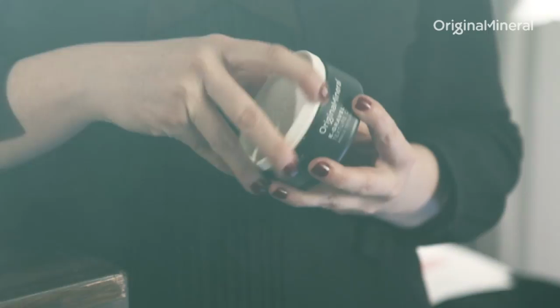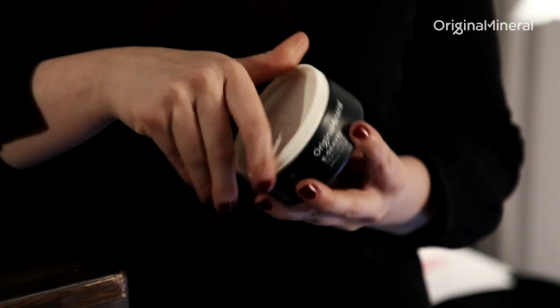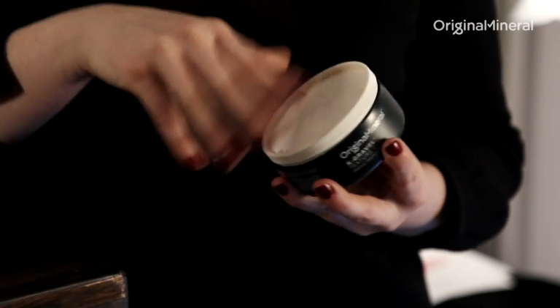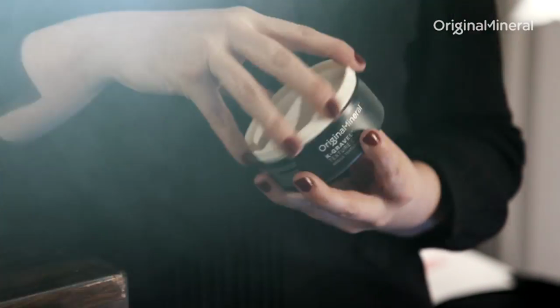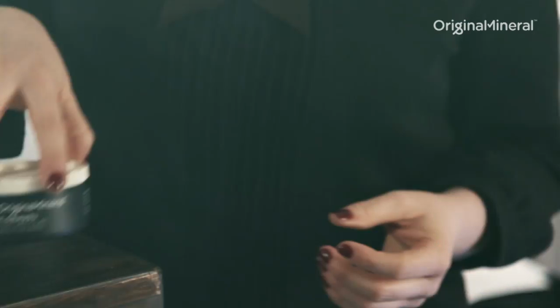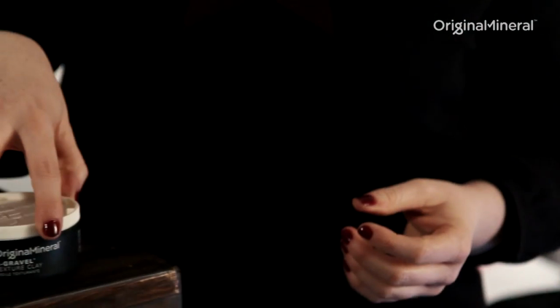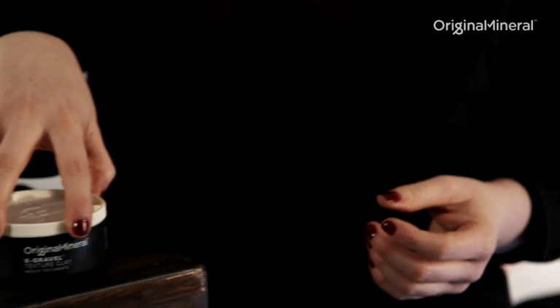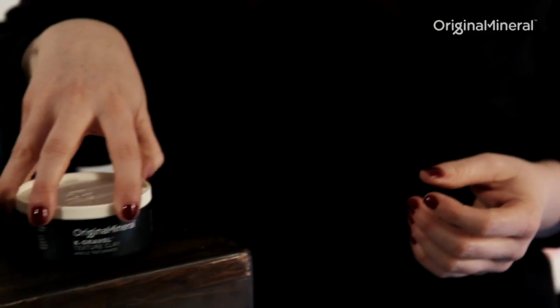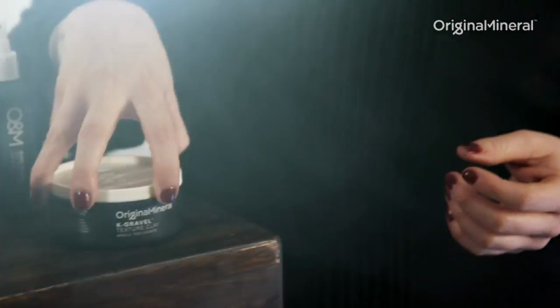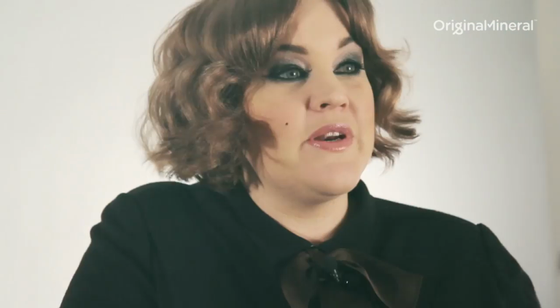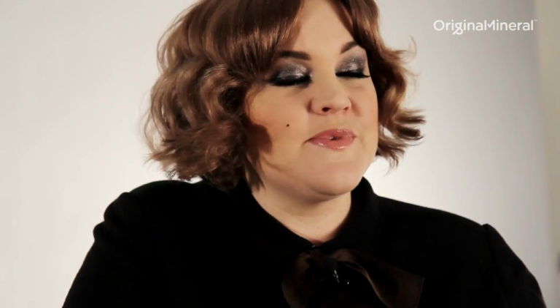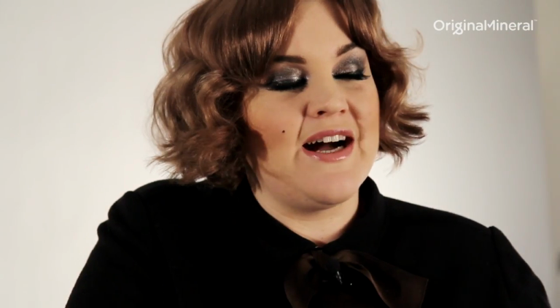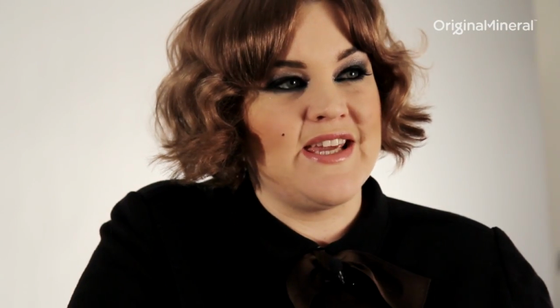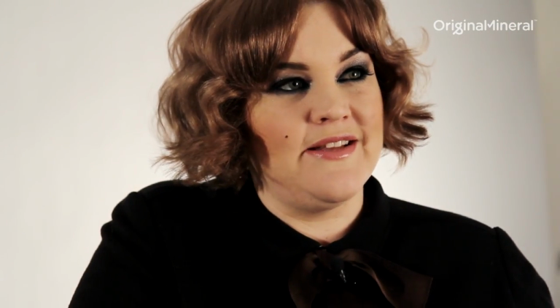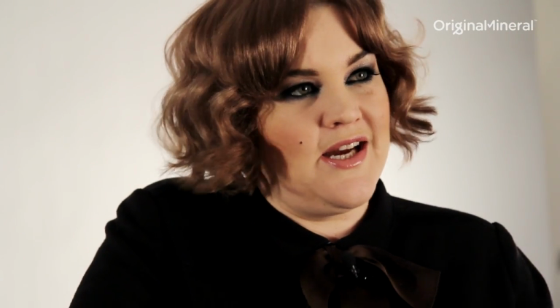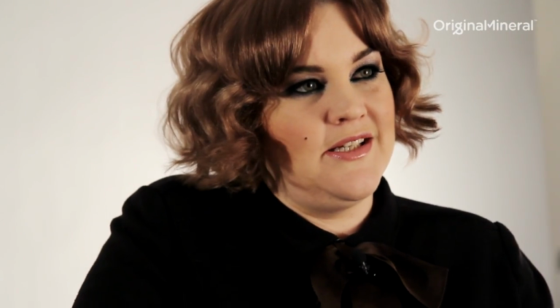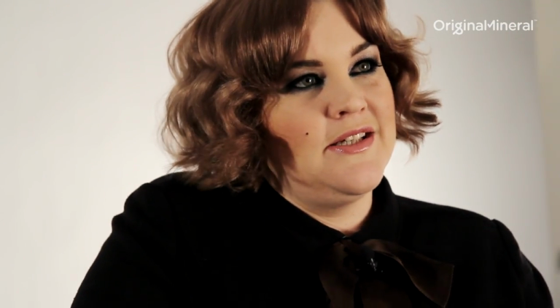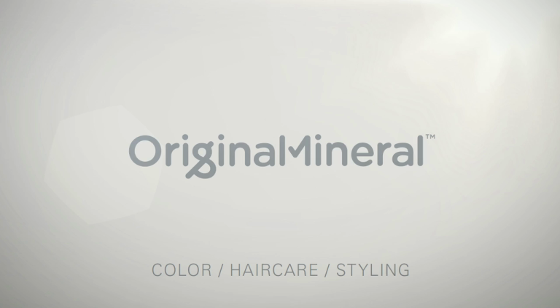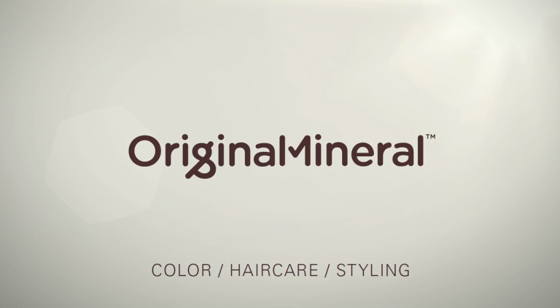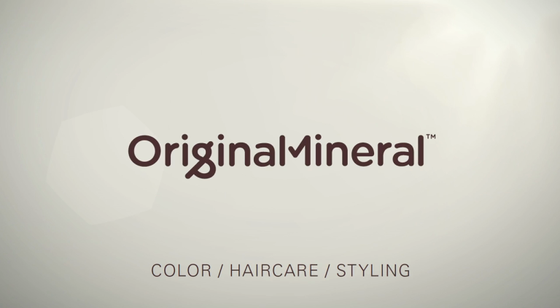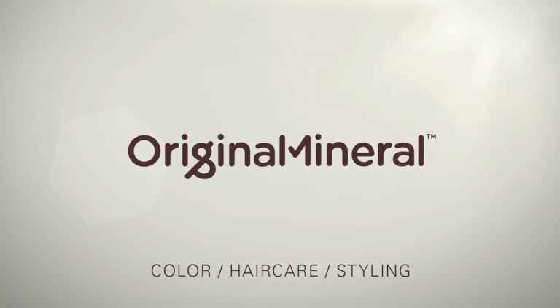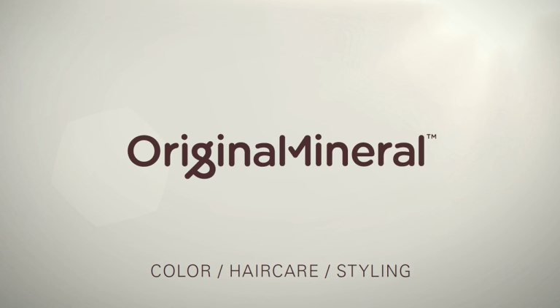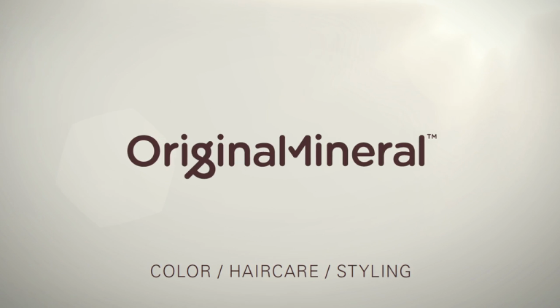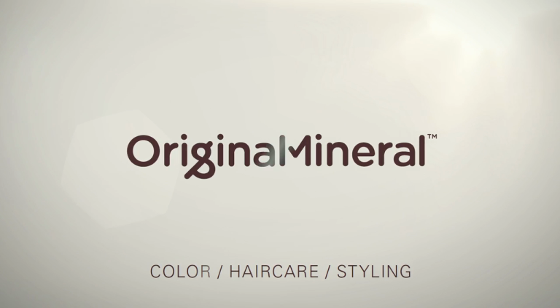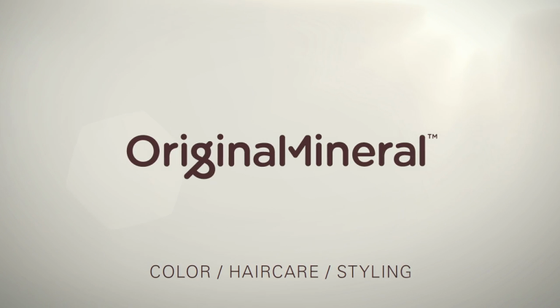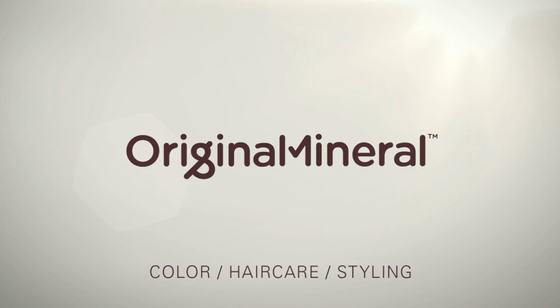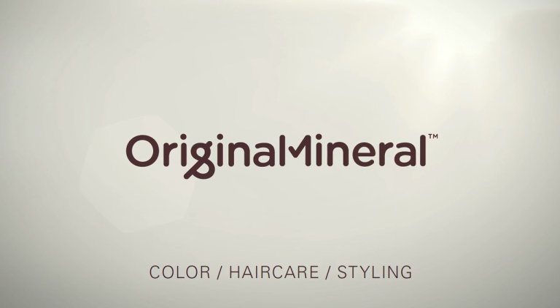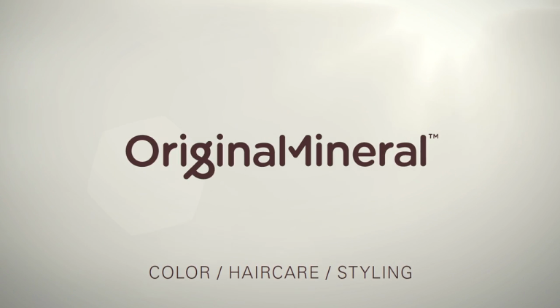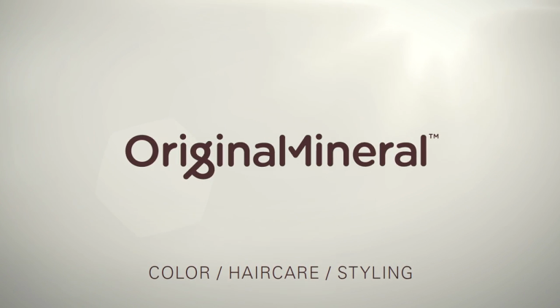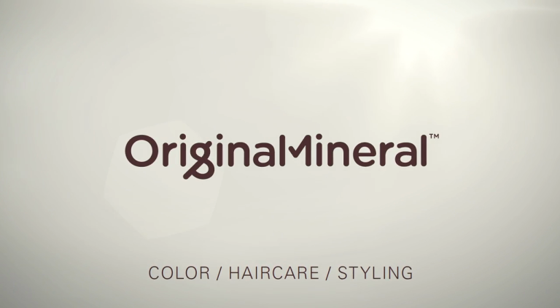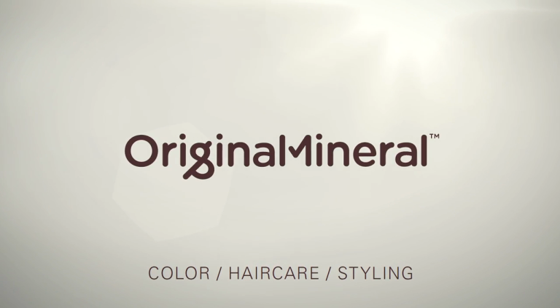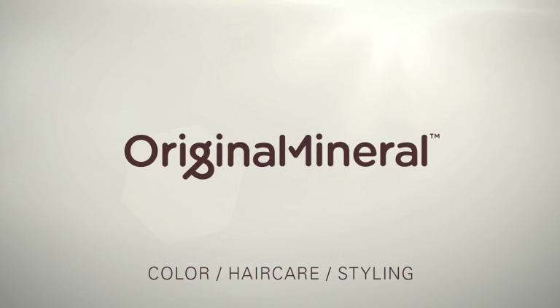That concludes the product knowledge for O&M's styling line. Original and Mineral — striving for stress-free hair.